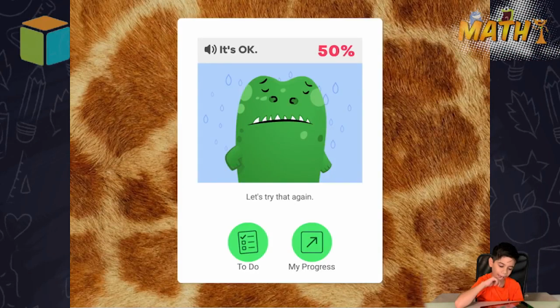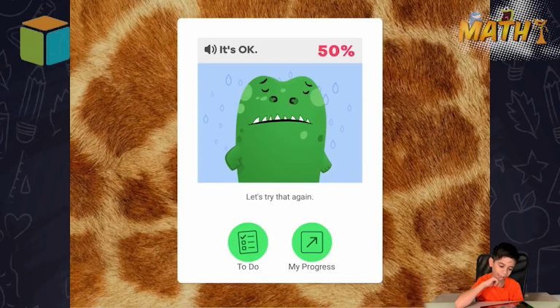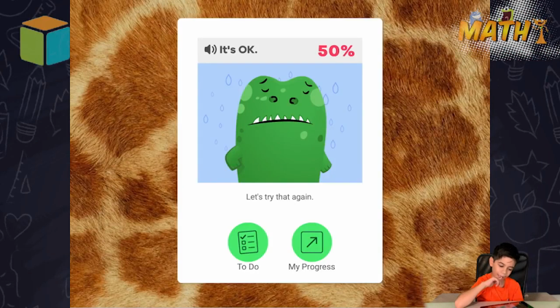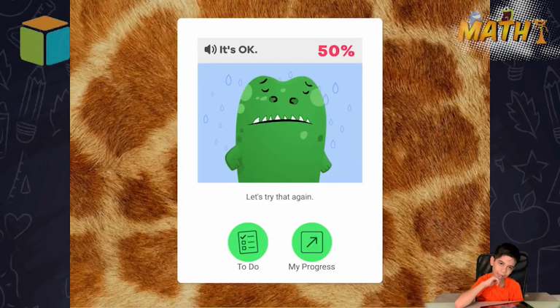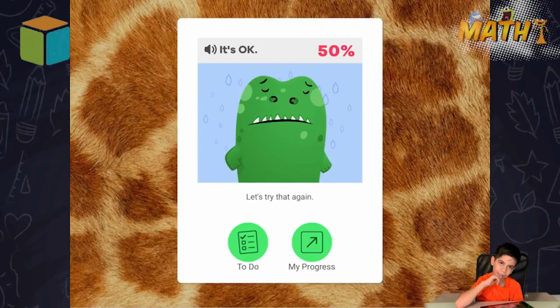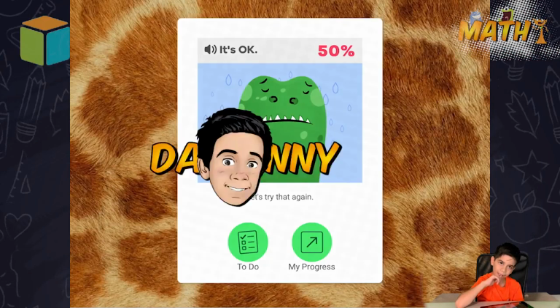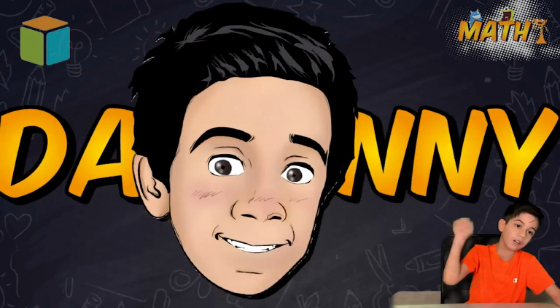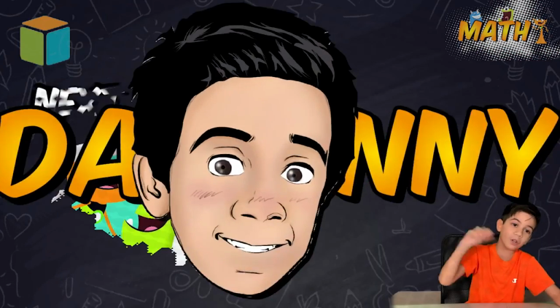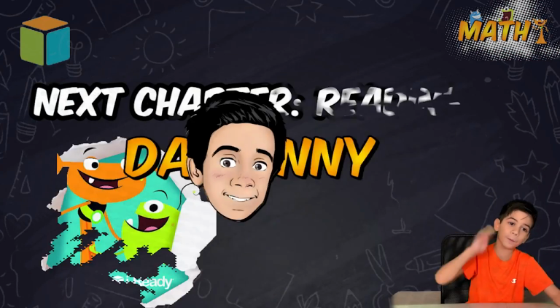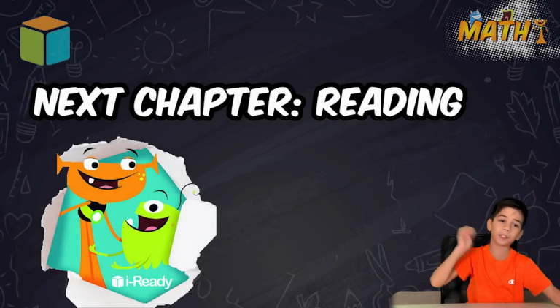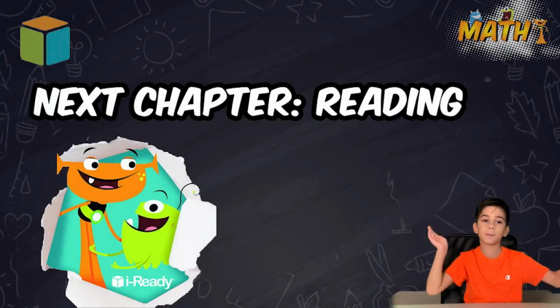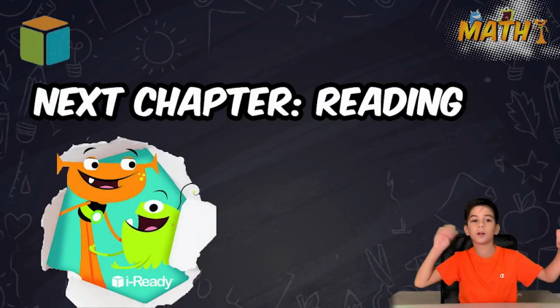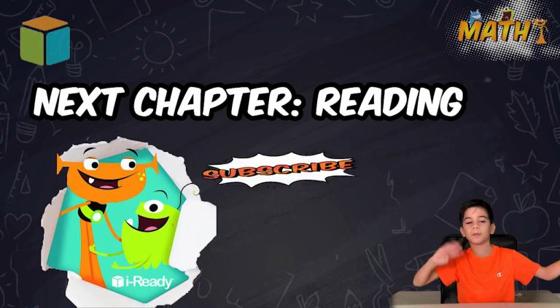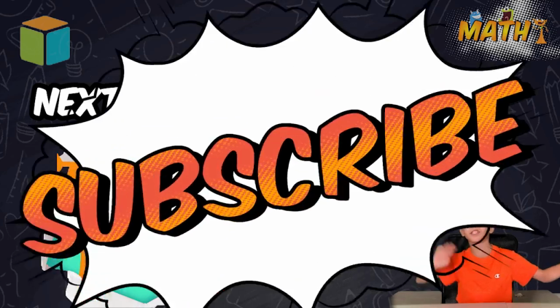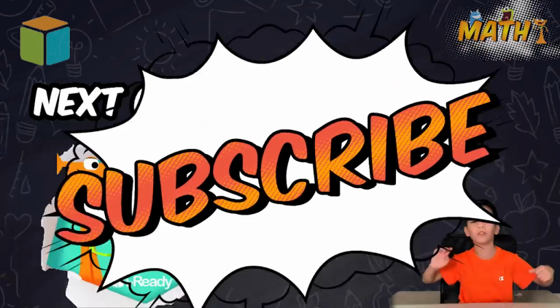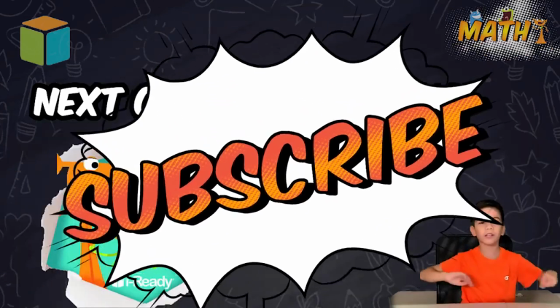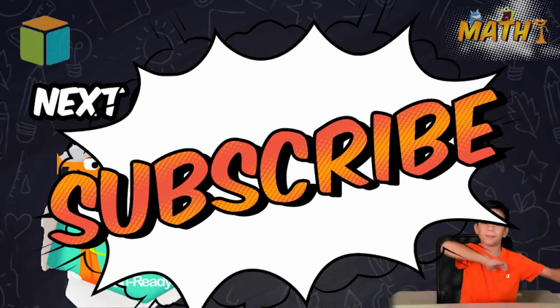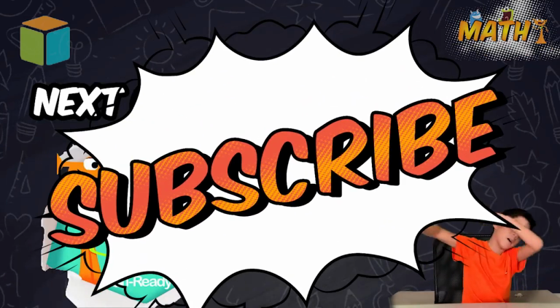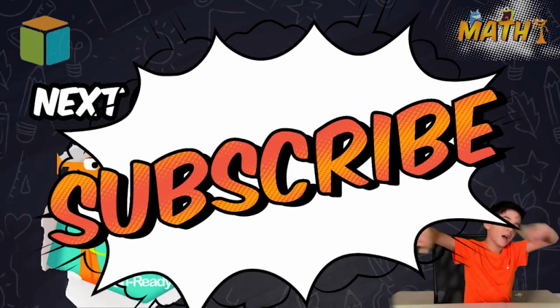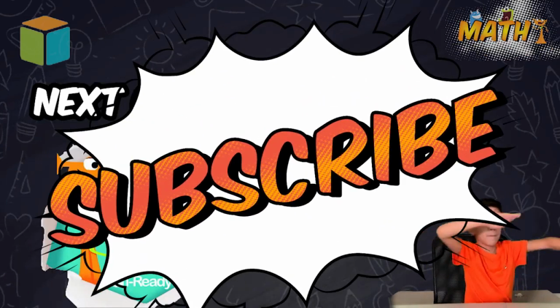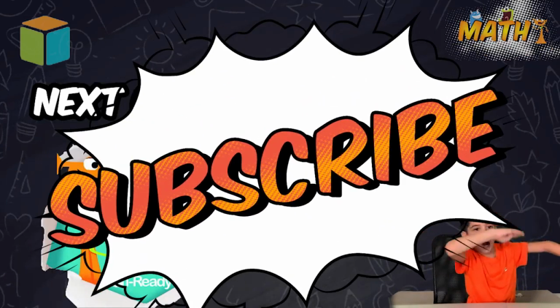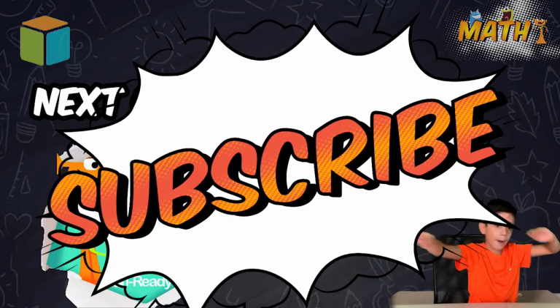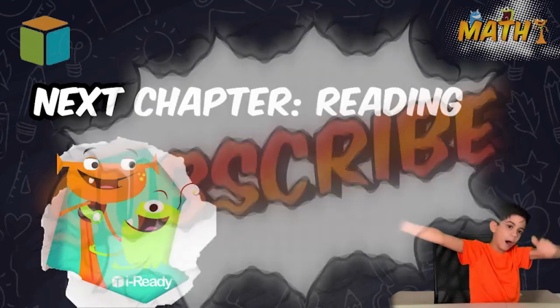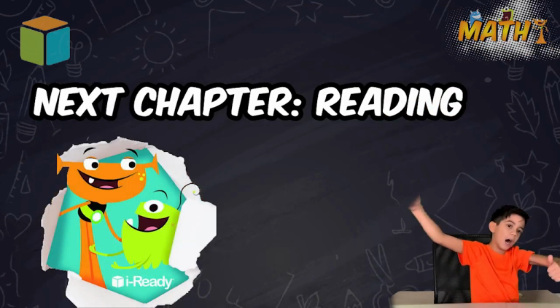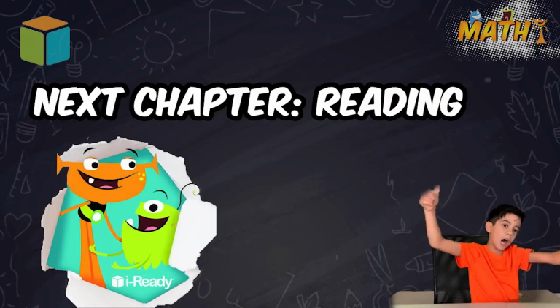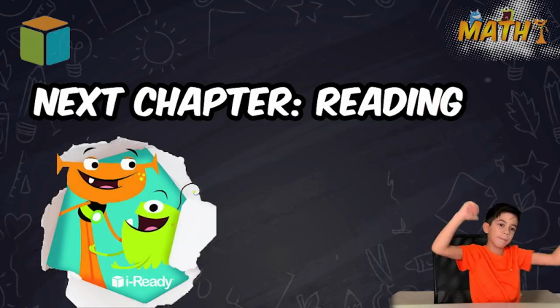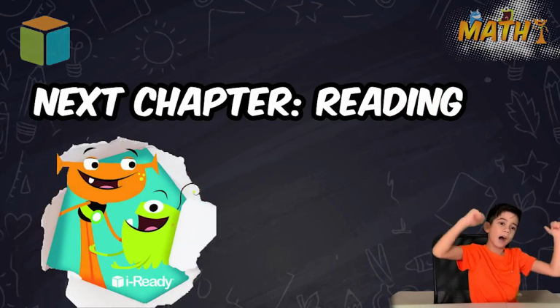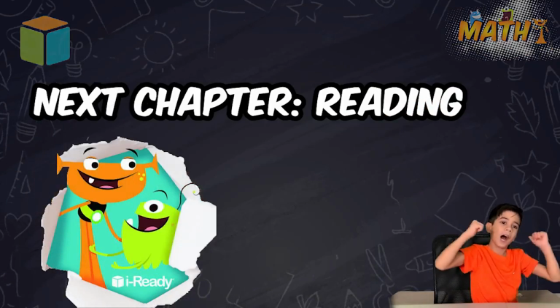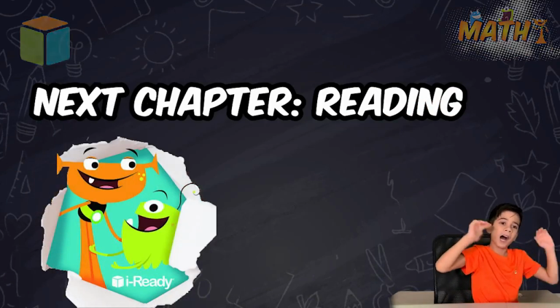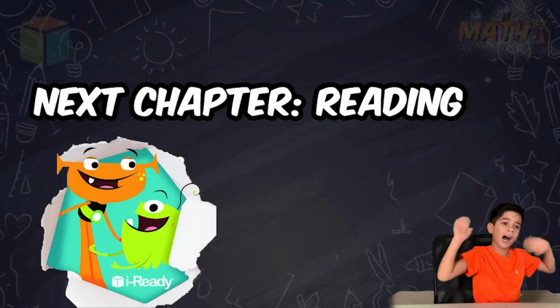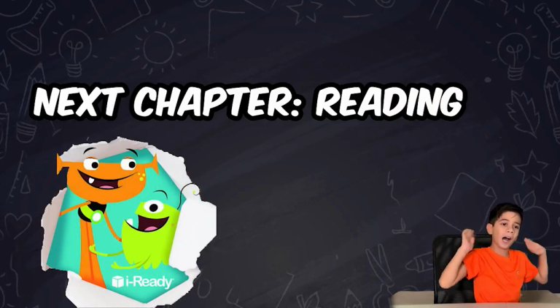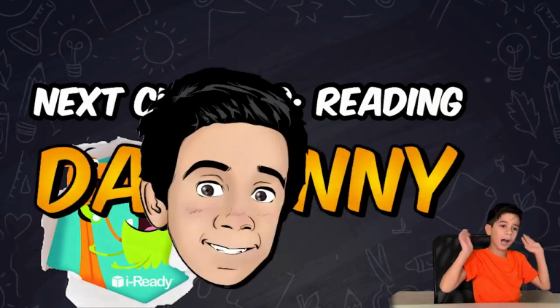Let's try that again. Don't forget to subscribe to my channel, kids. Bye, bye, bye, bye, bye.